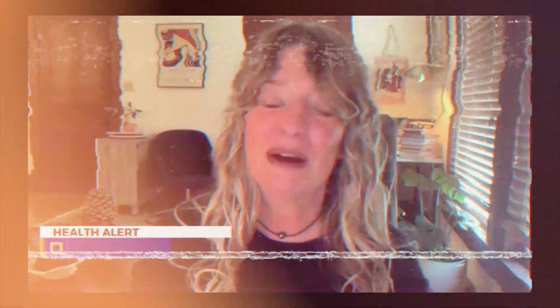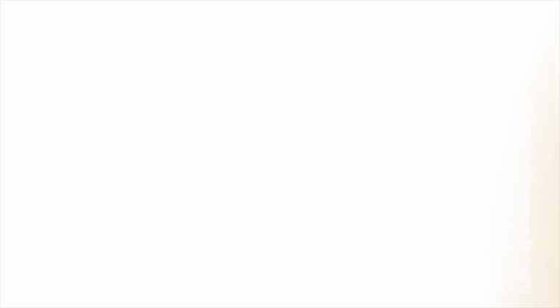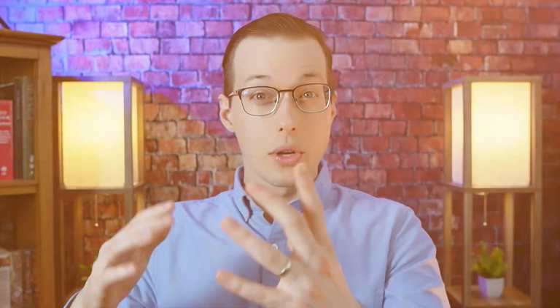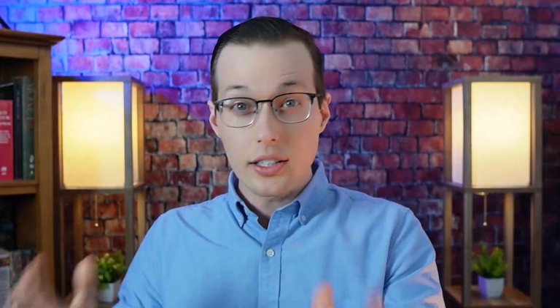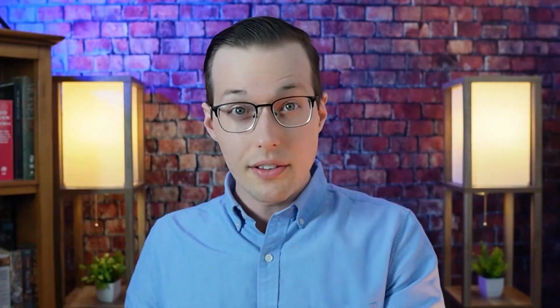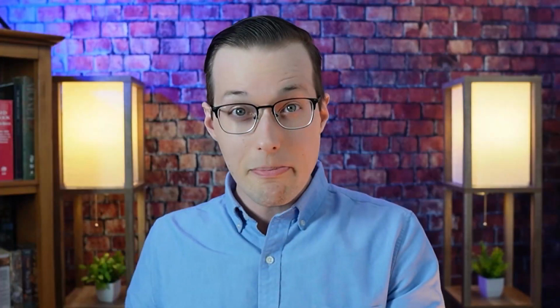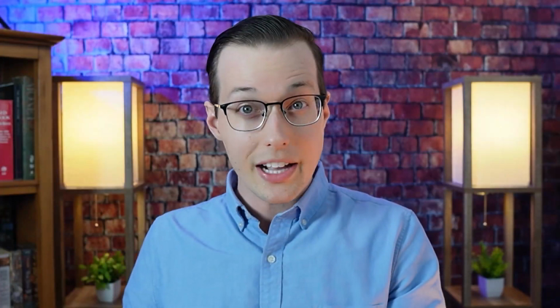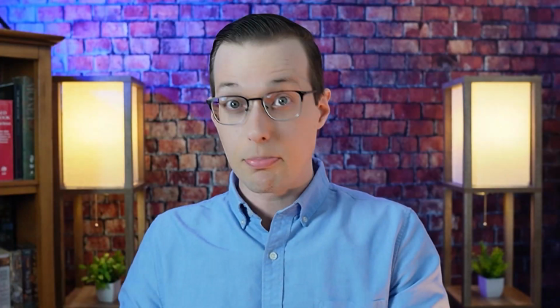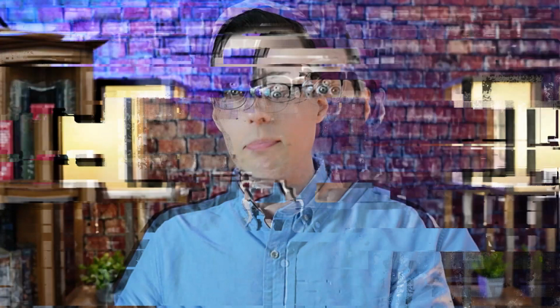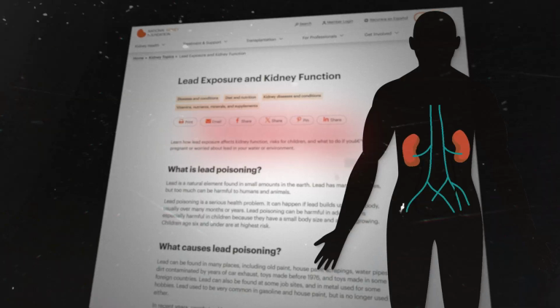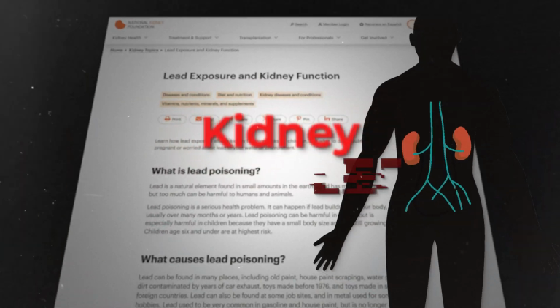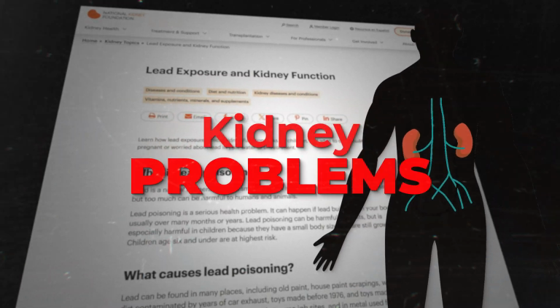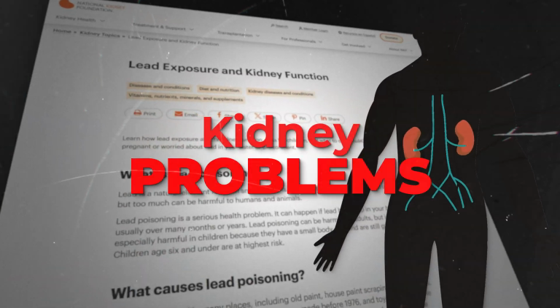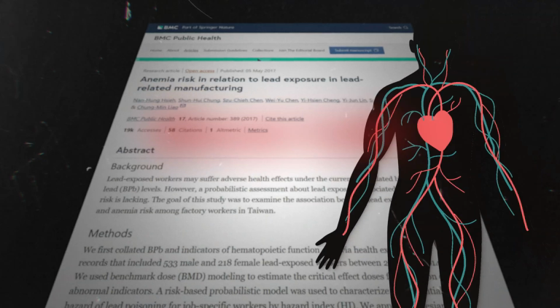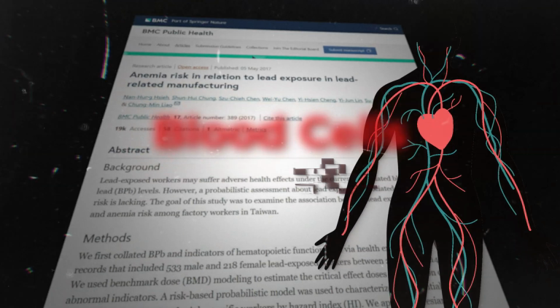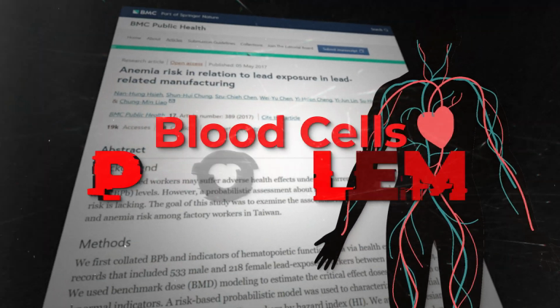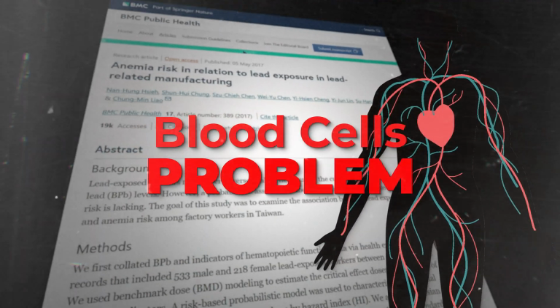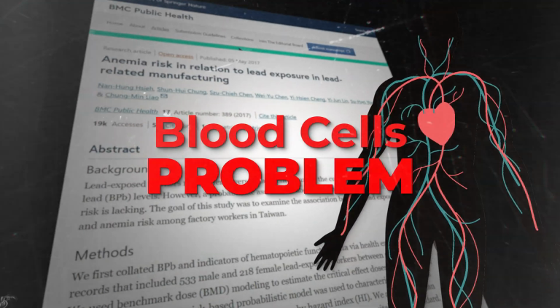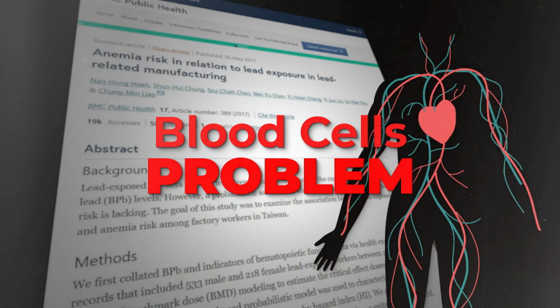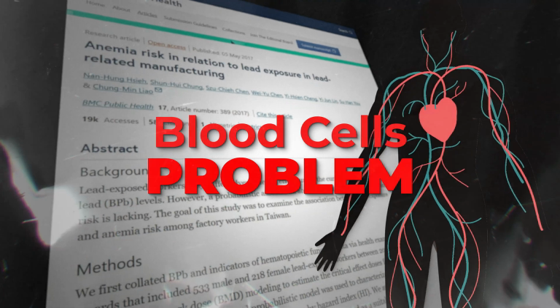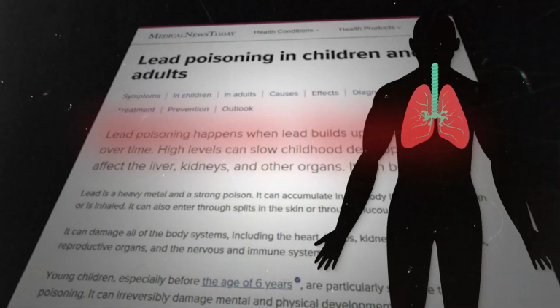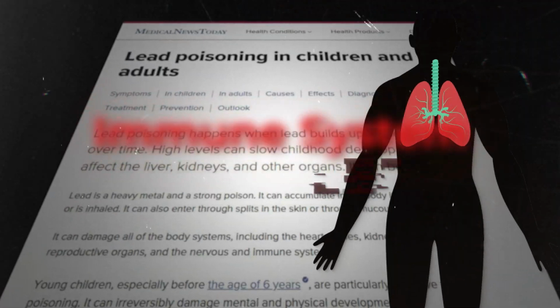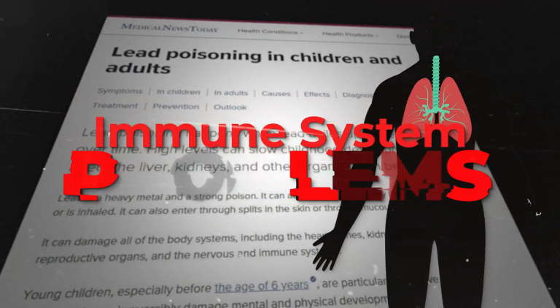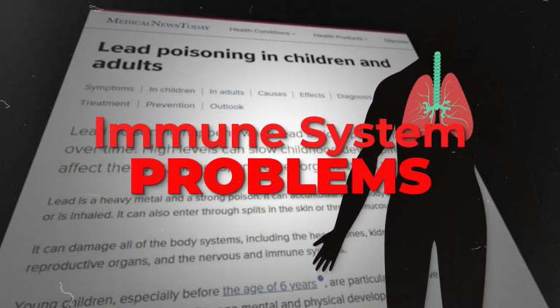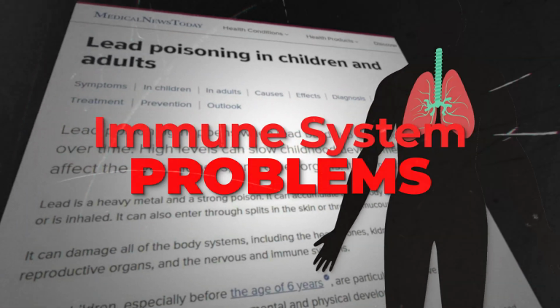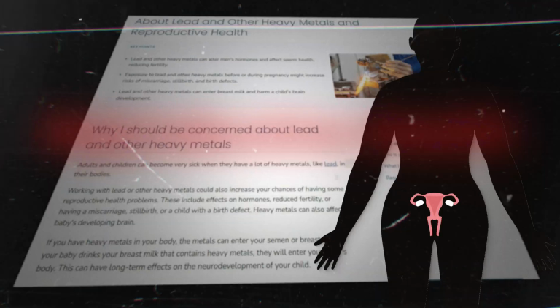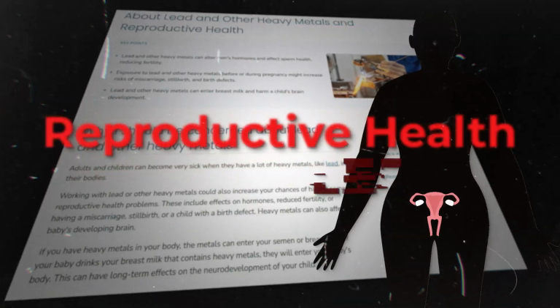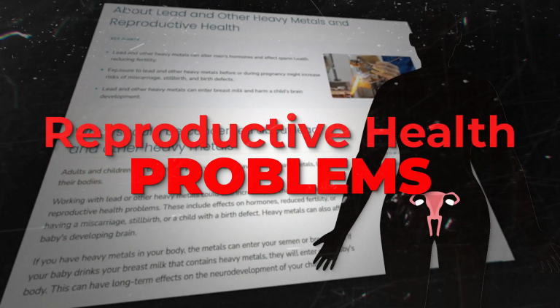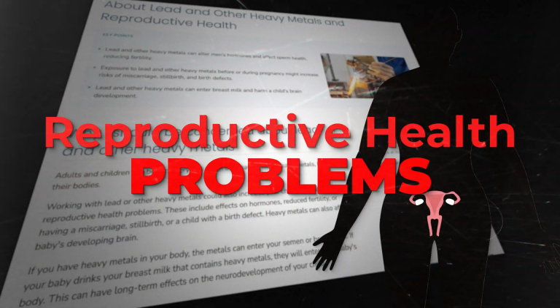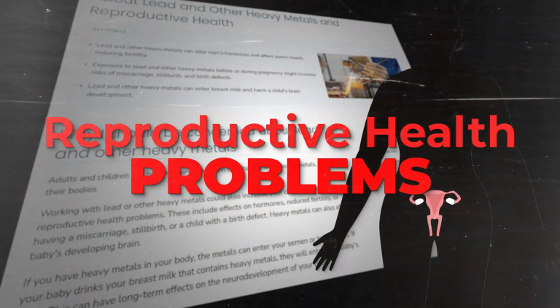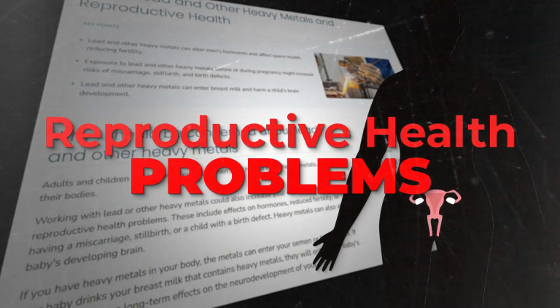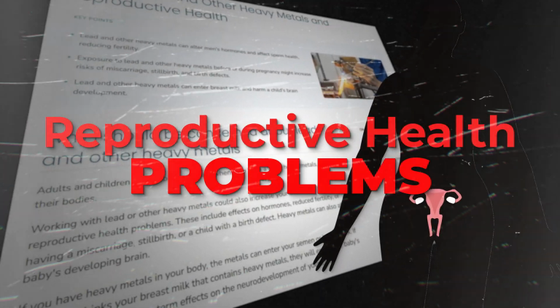Cognitive impacts, problems with the kidneys, problems with important blood cells, your immune system, and even reproductive health.